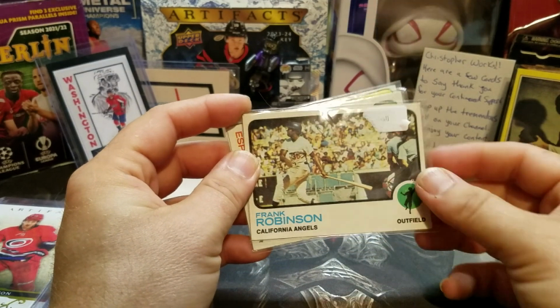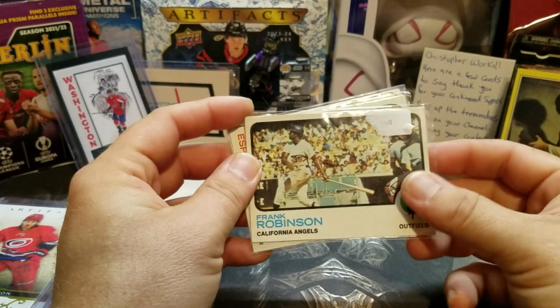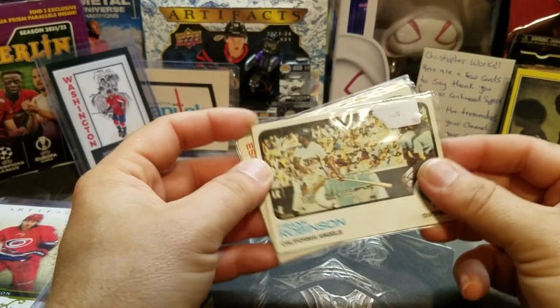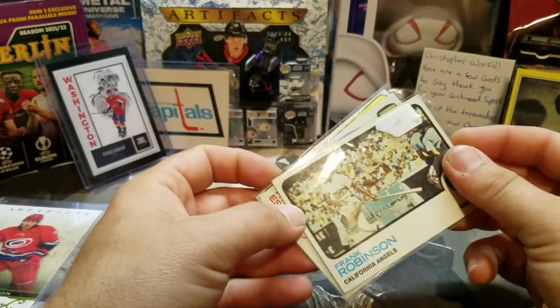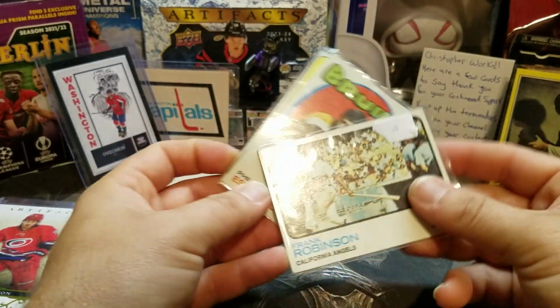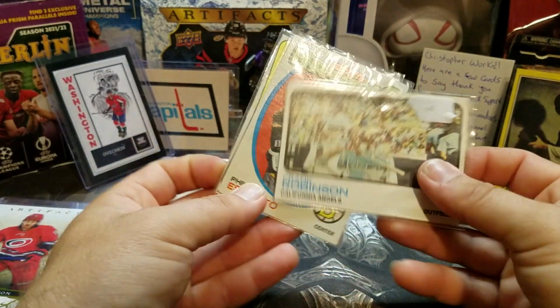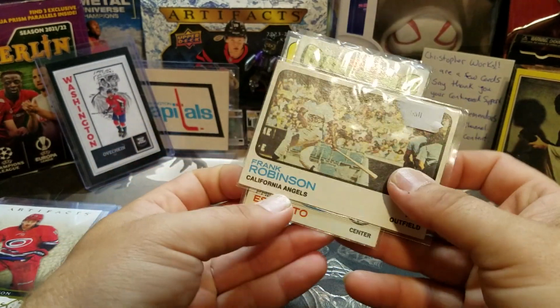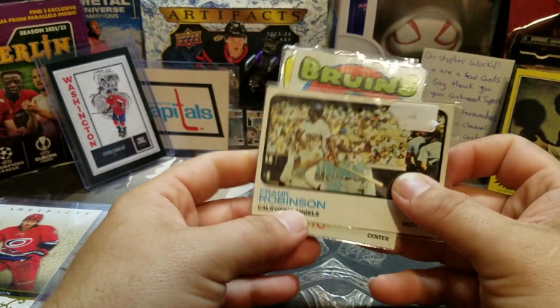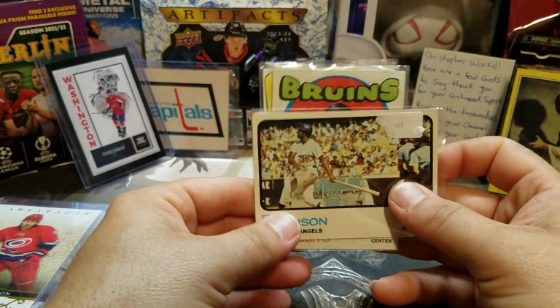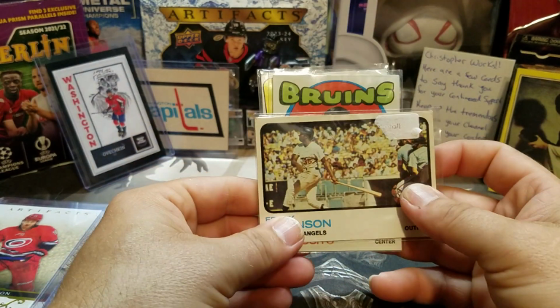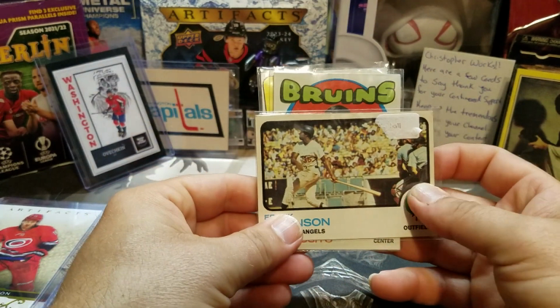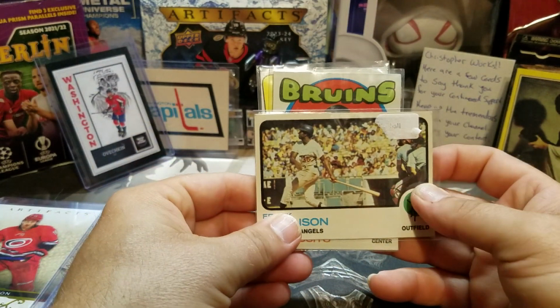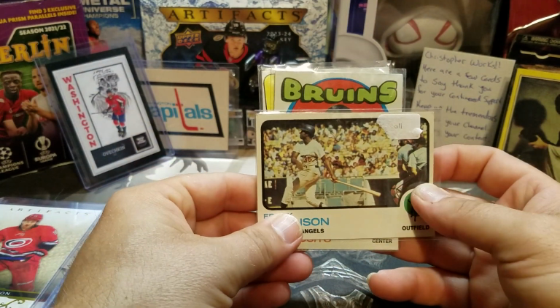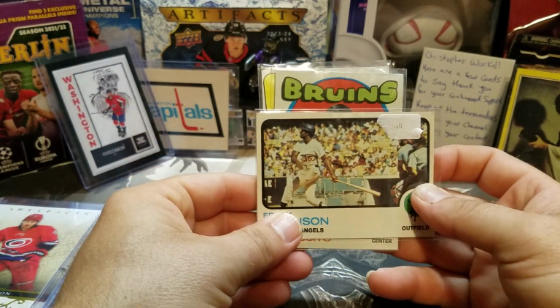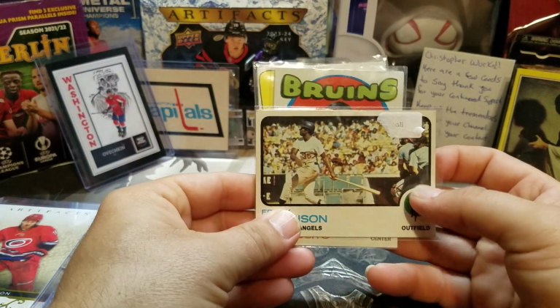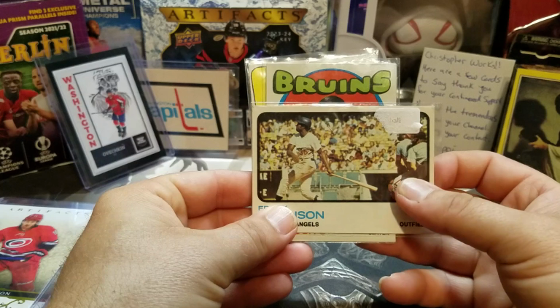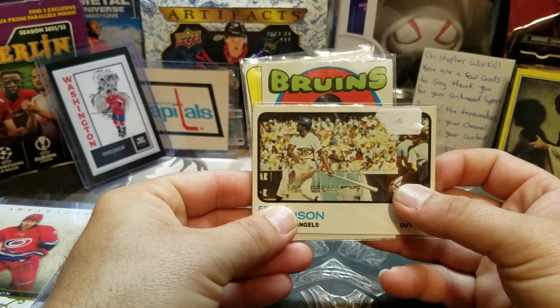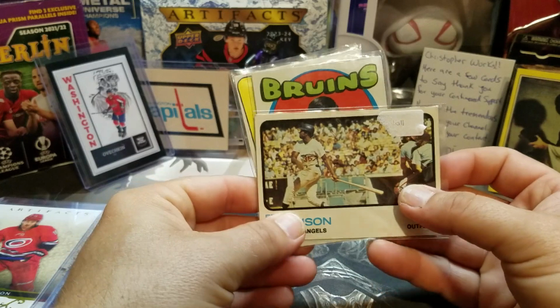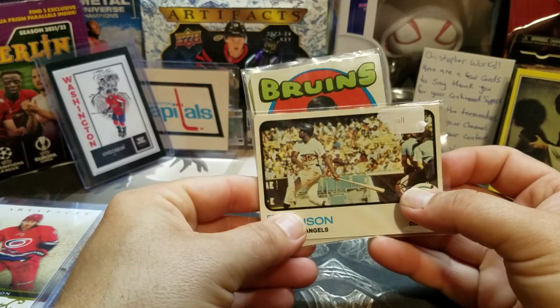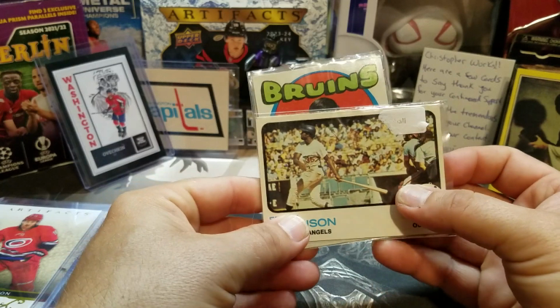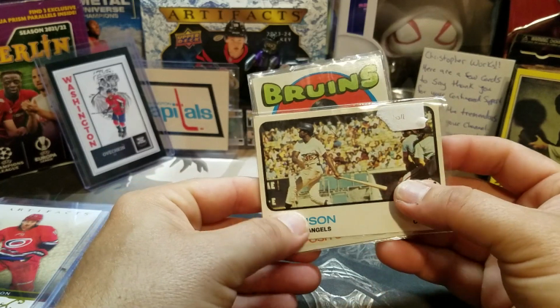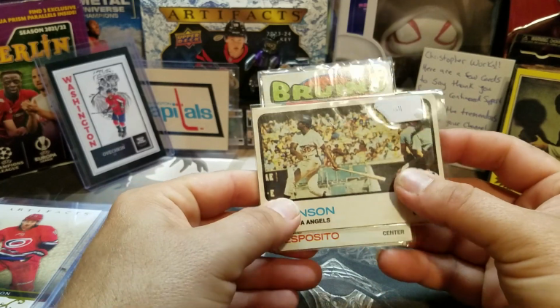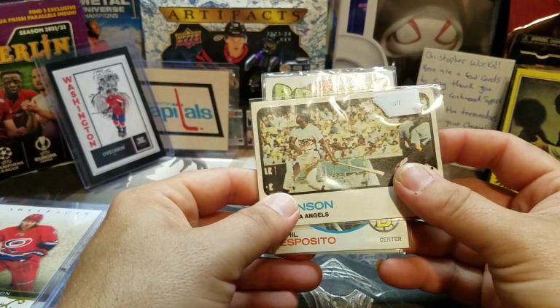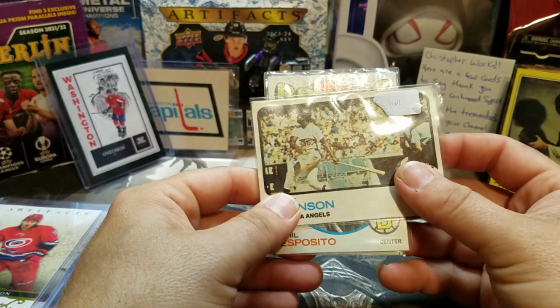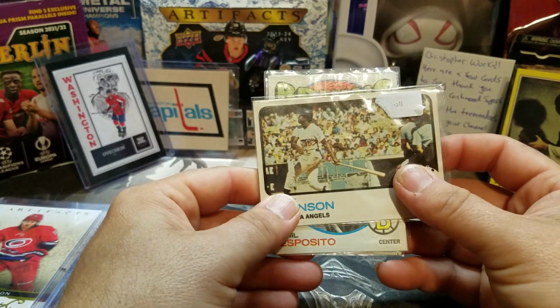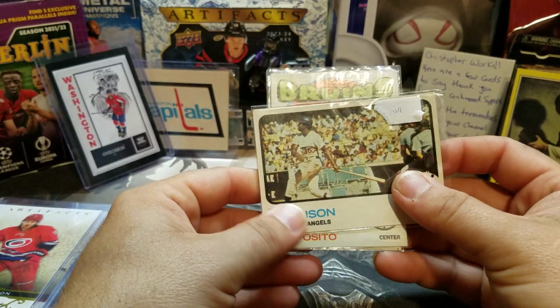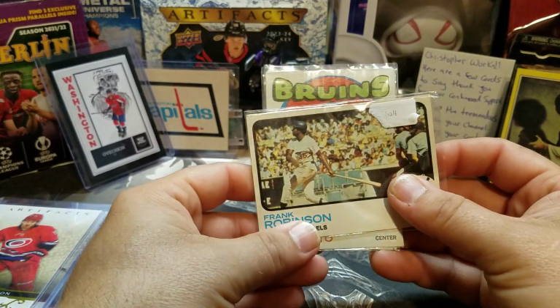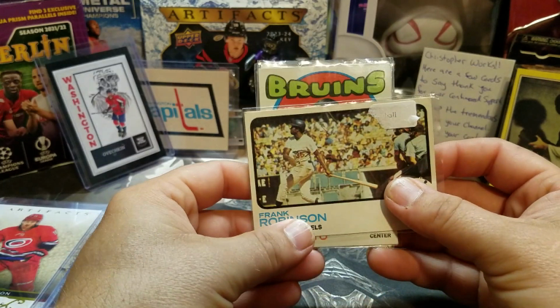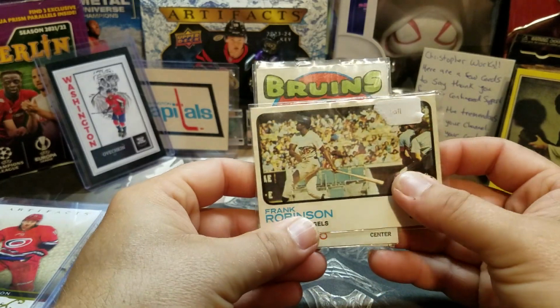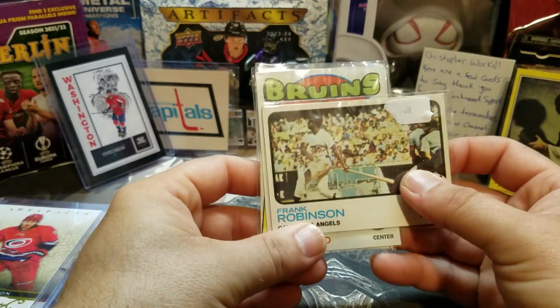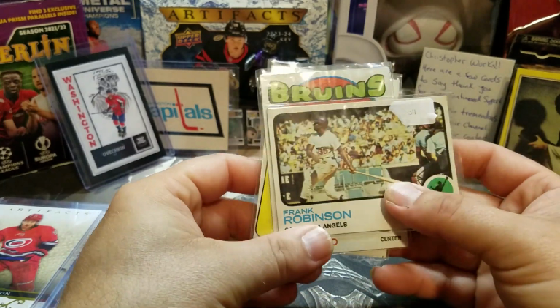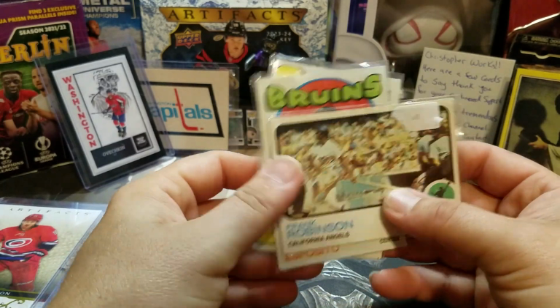Frank Robinson — for the OZ fan in me. Frank Robinson was a great manager, great kind of everything. I was collecting something for the OZ collection, and then the next two are actually really cool.